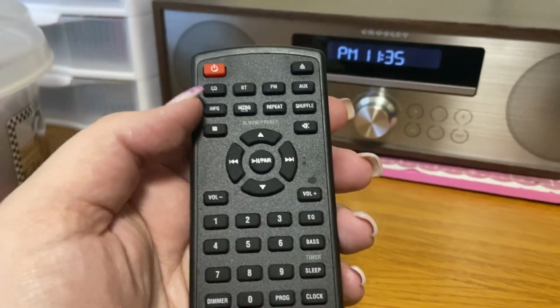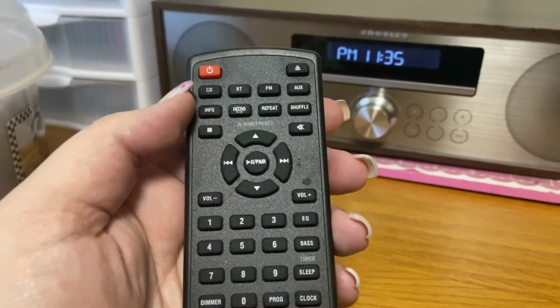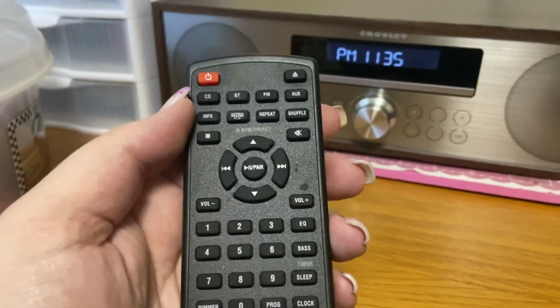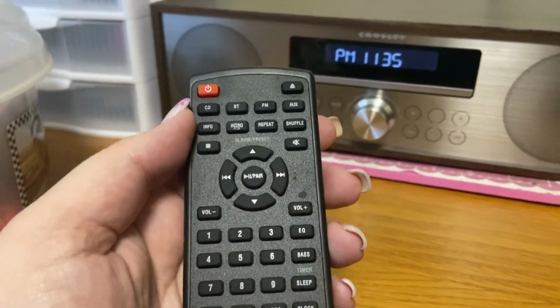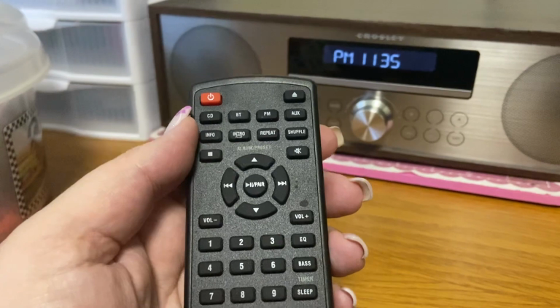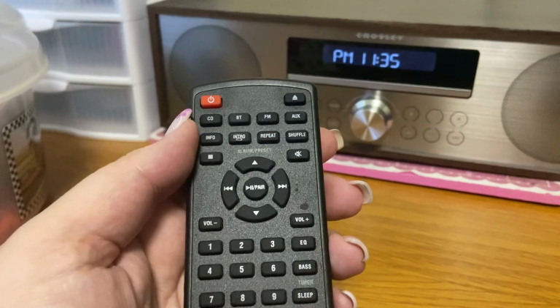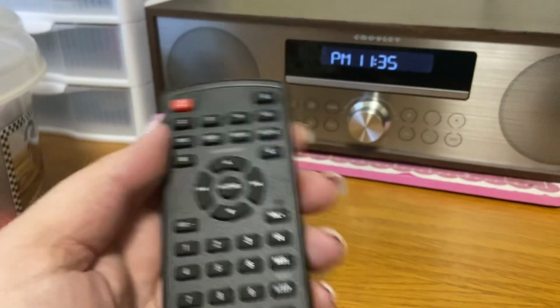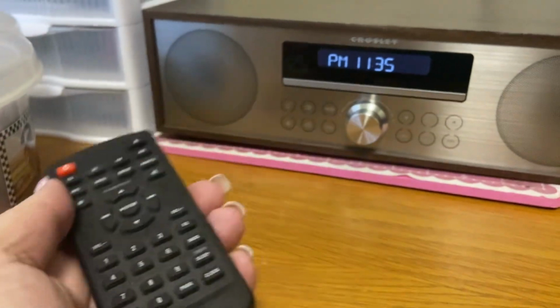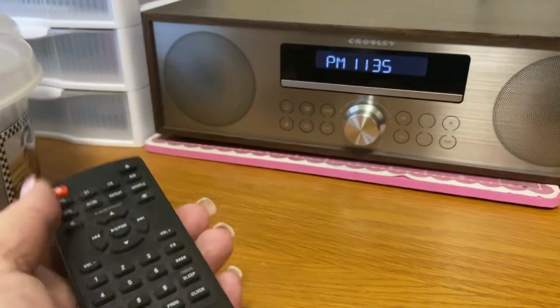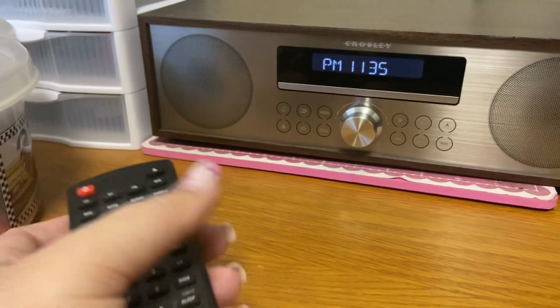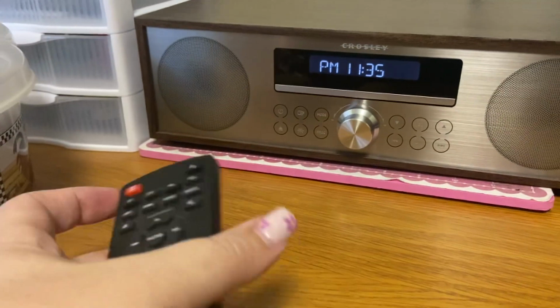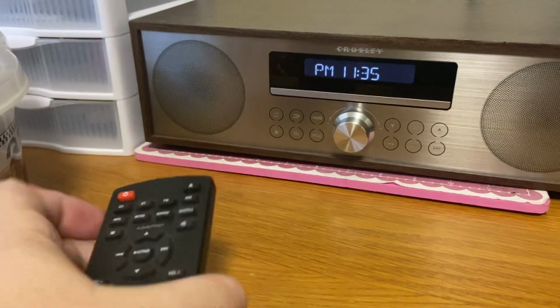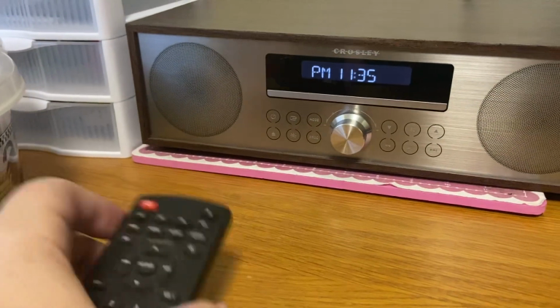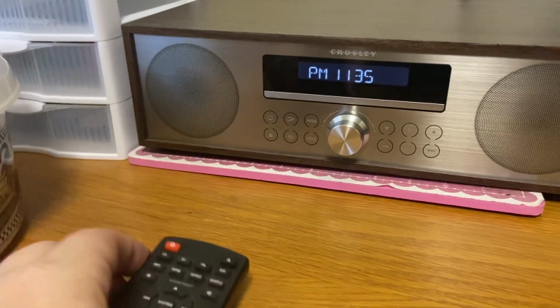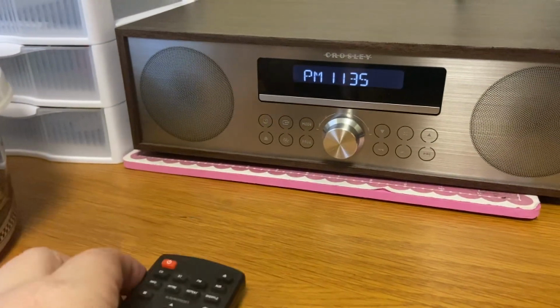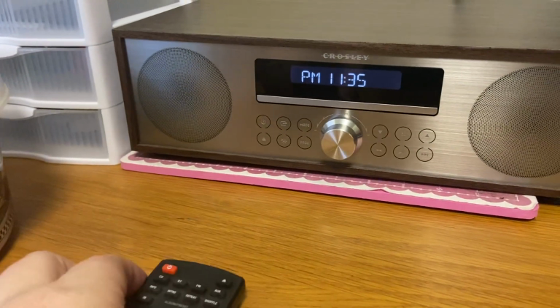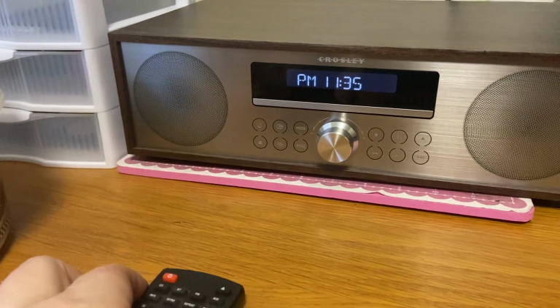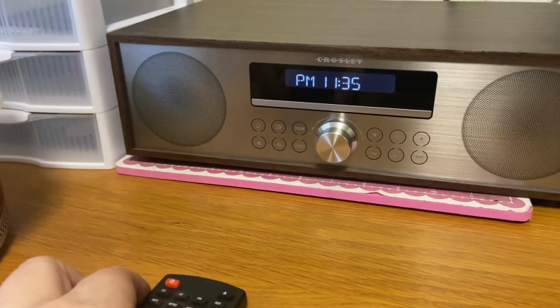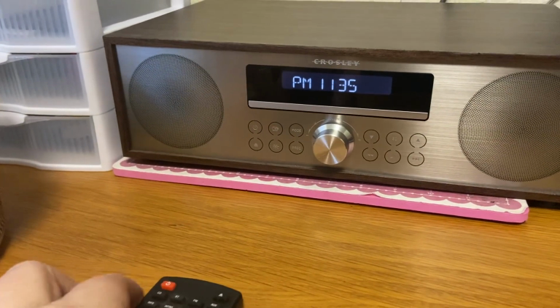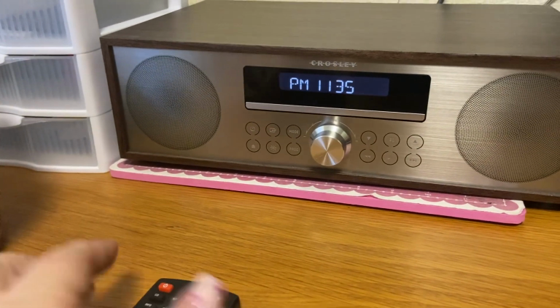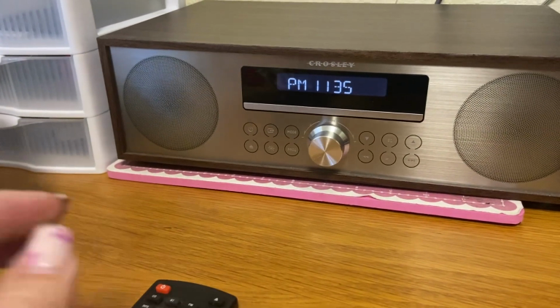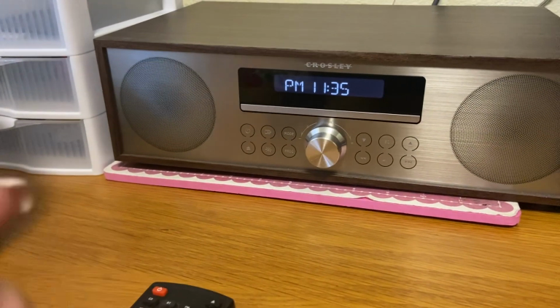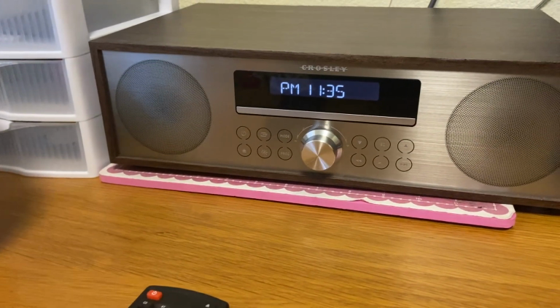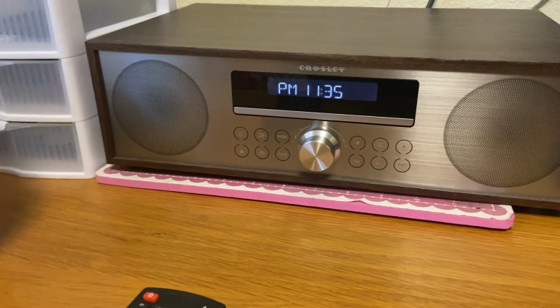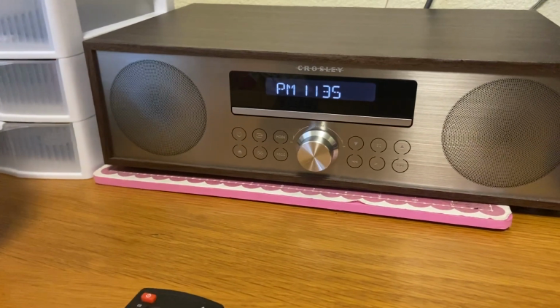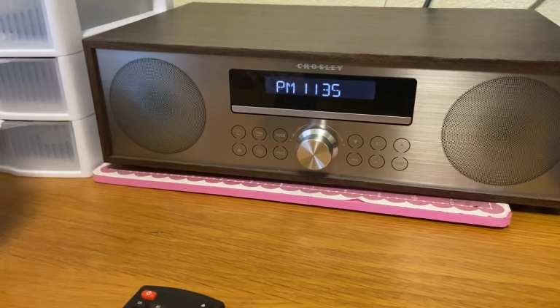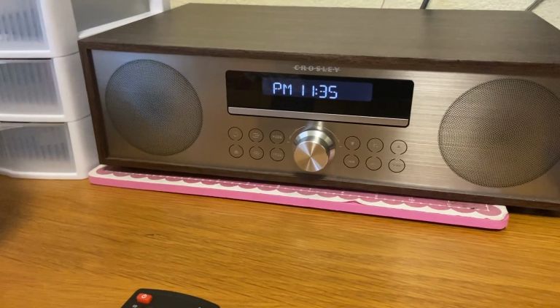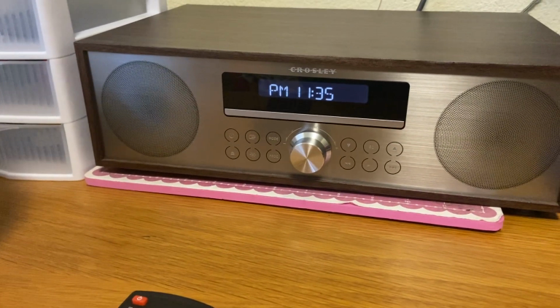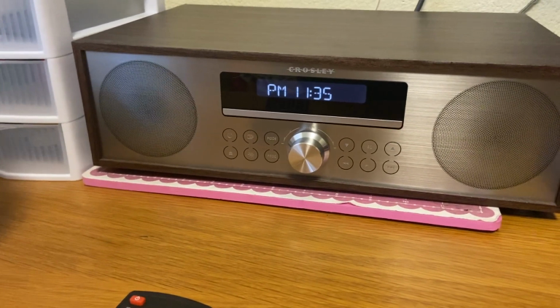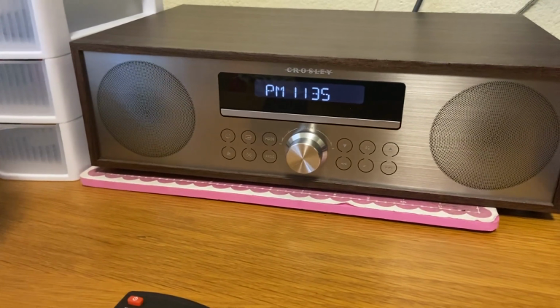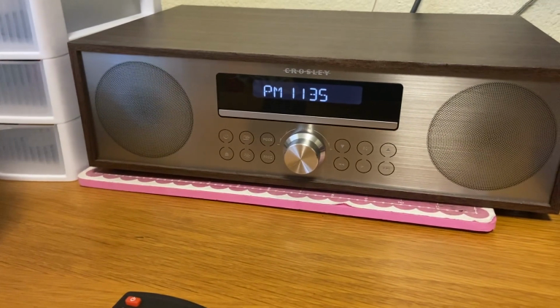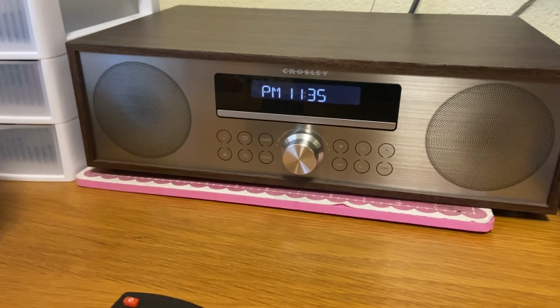I like using this in my office — I listen to music a lot and it's super easy to use, and the sound is really nice.